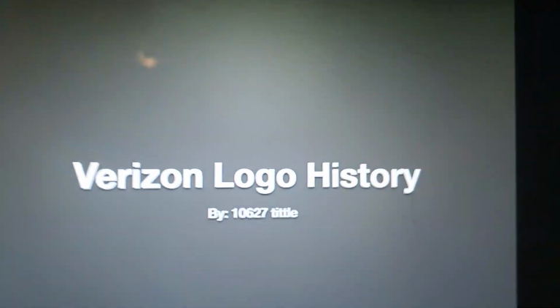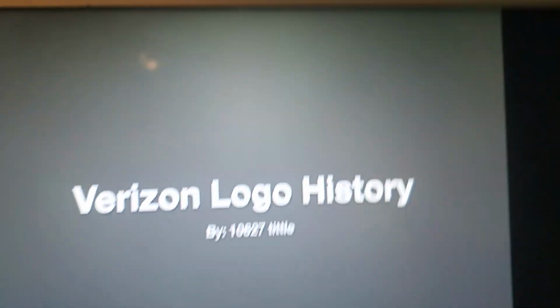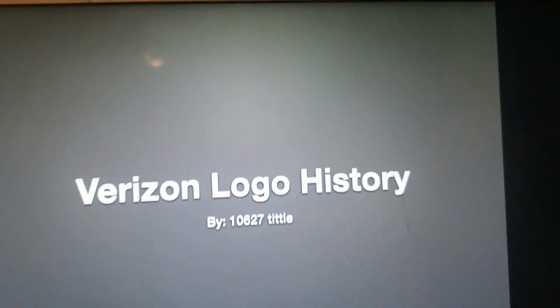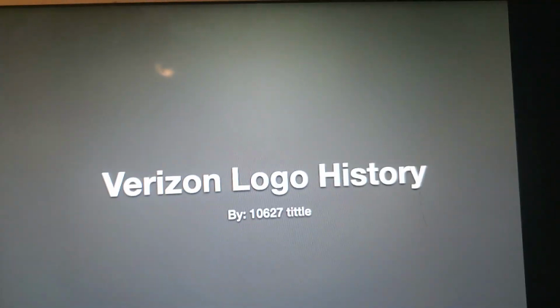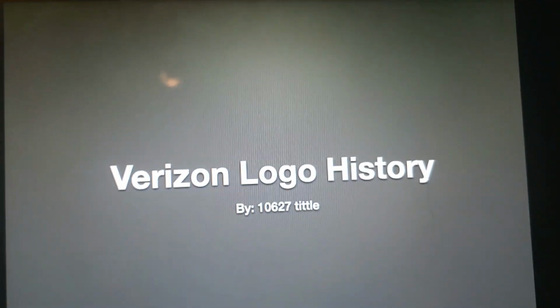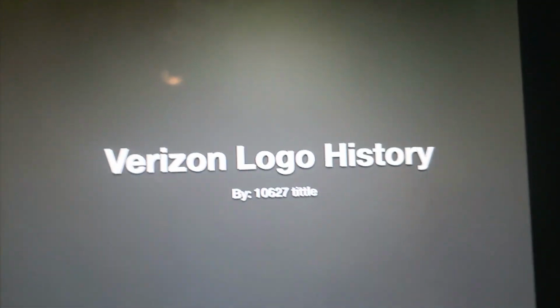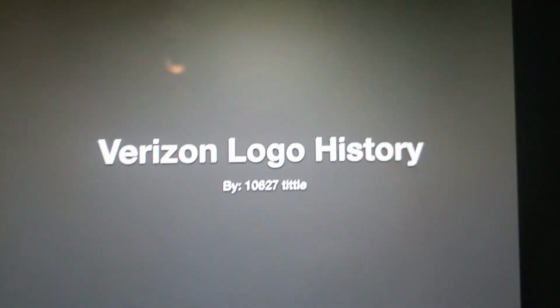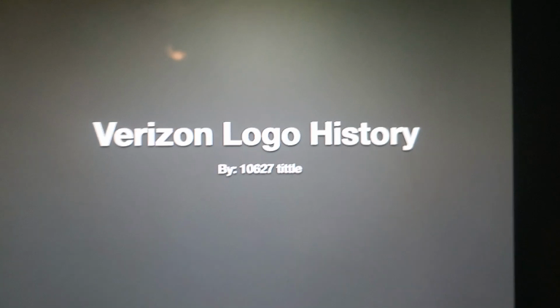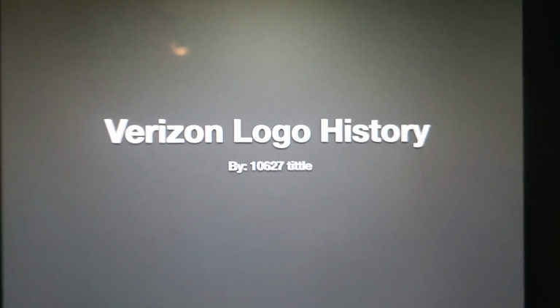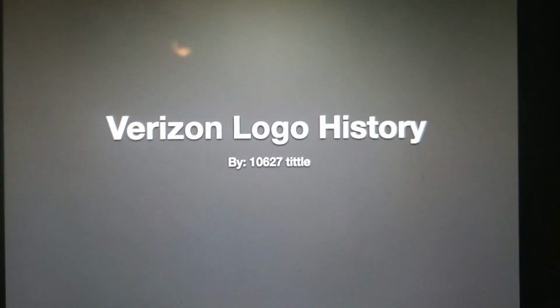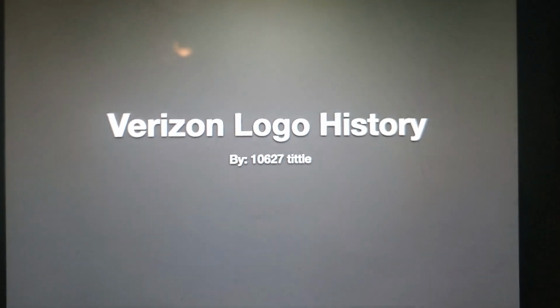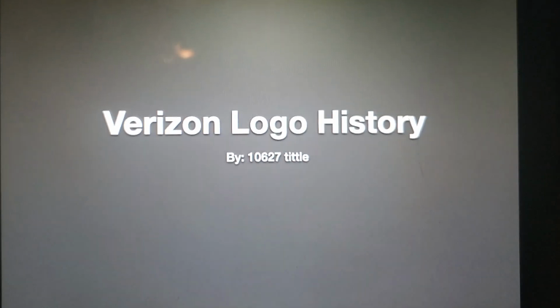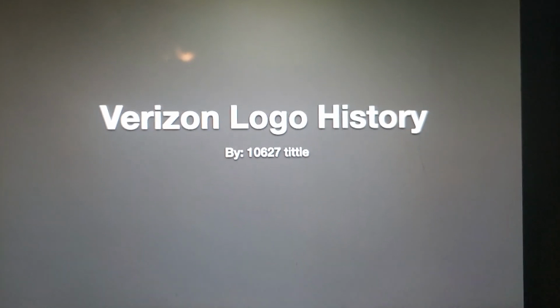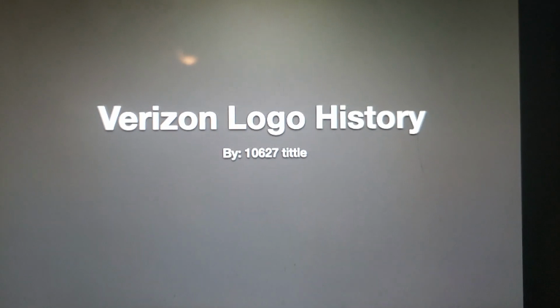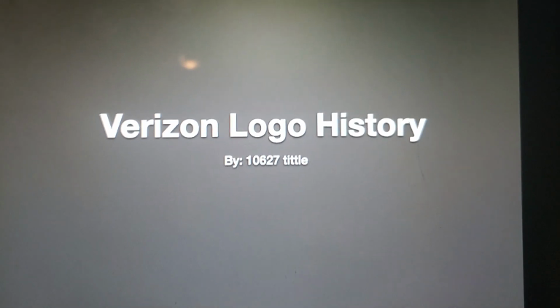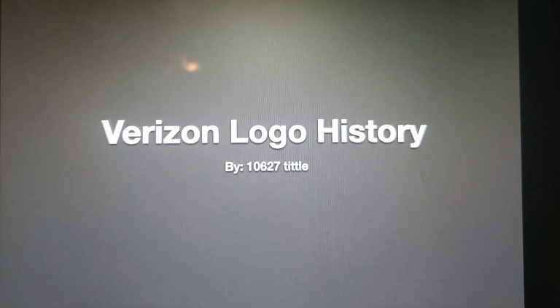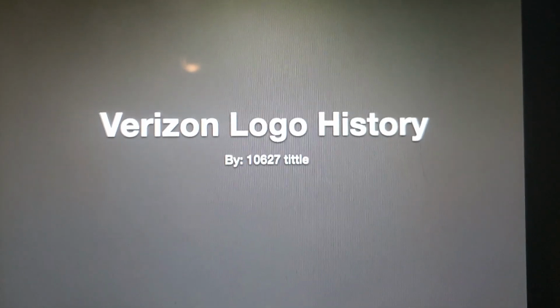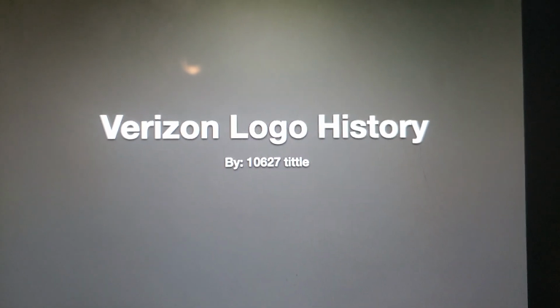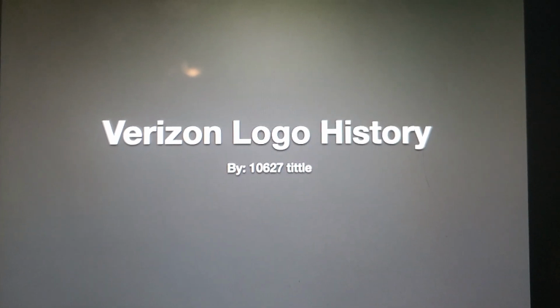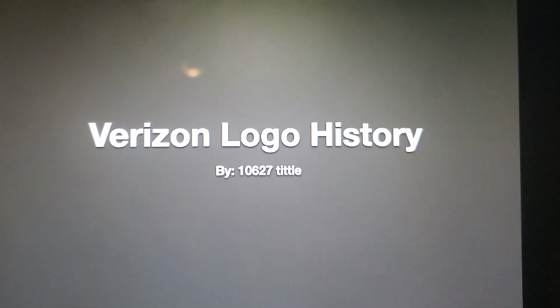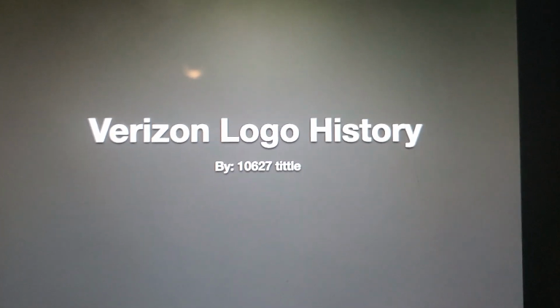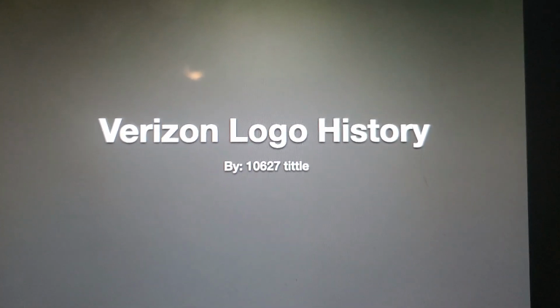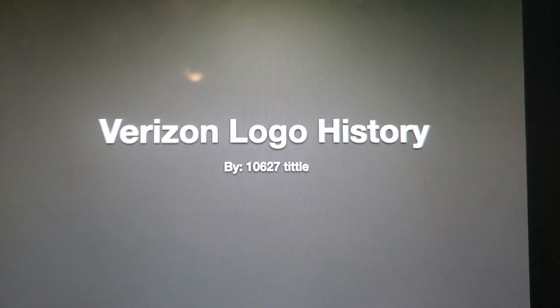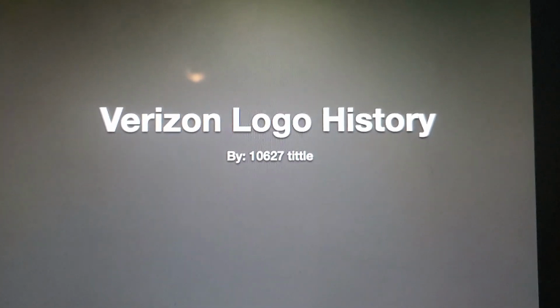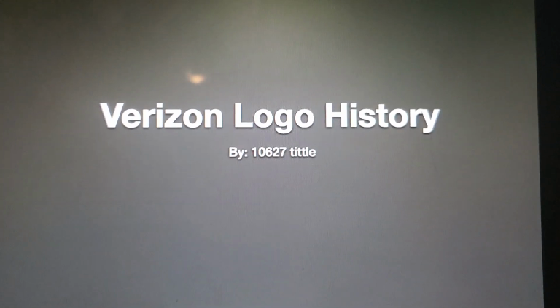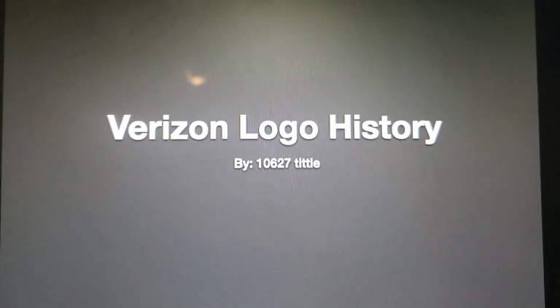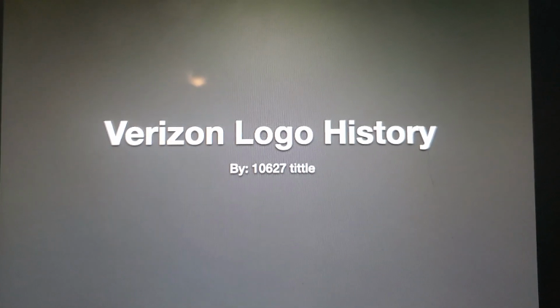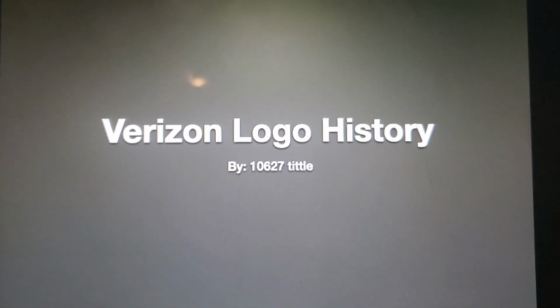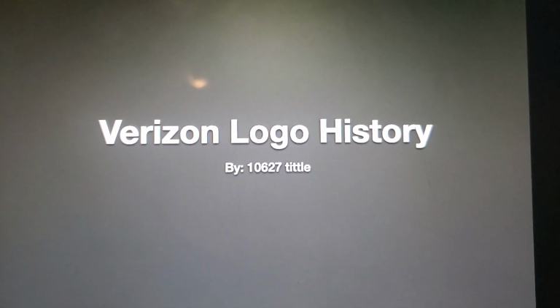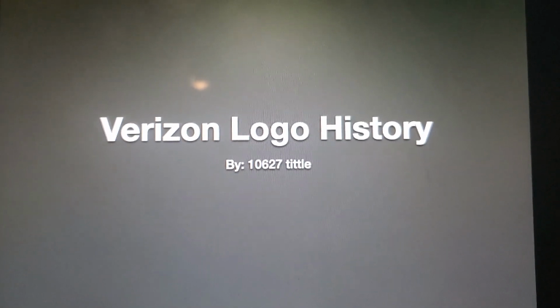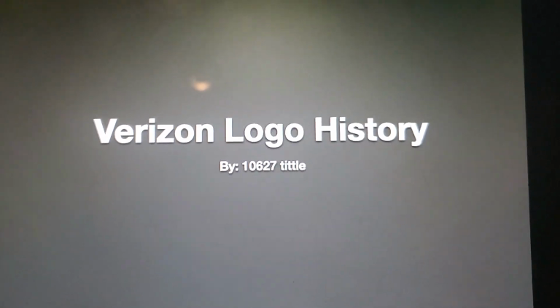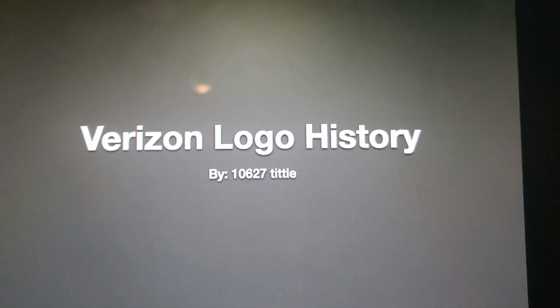Hello YouTube! Welcome to Logo History! And for this episode, we are taking a look at Verizon!